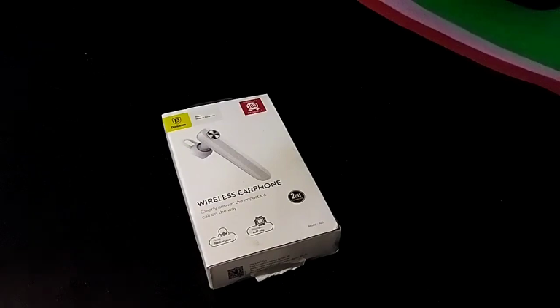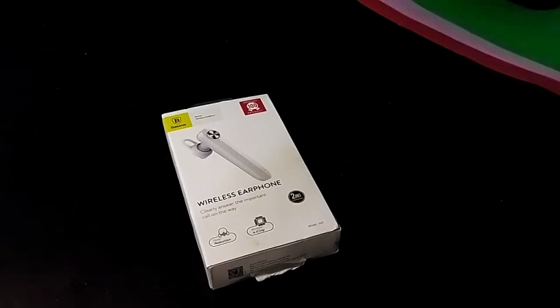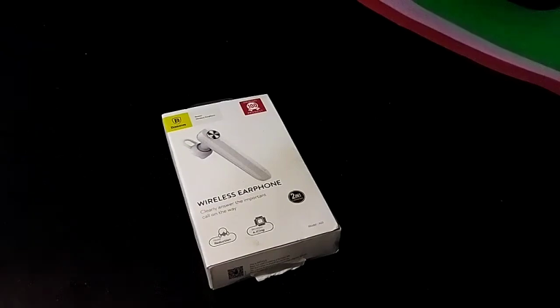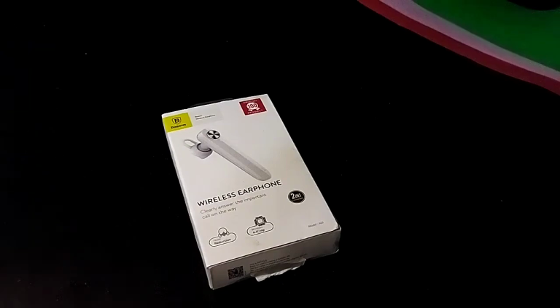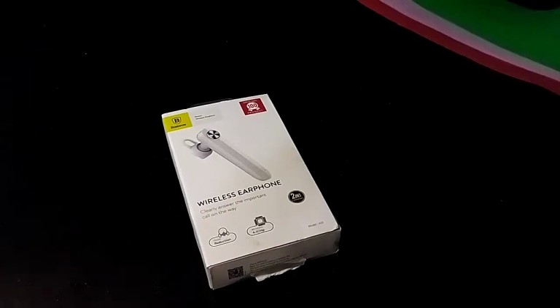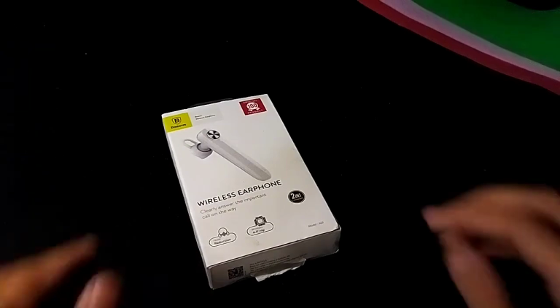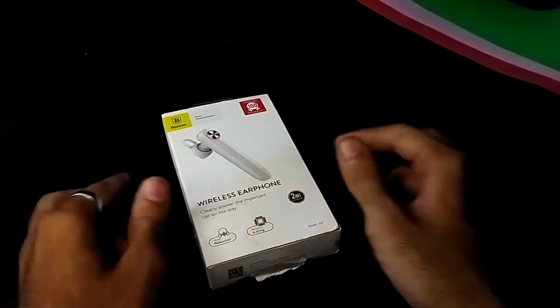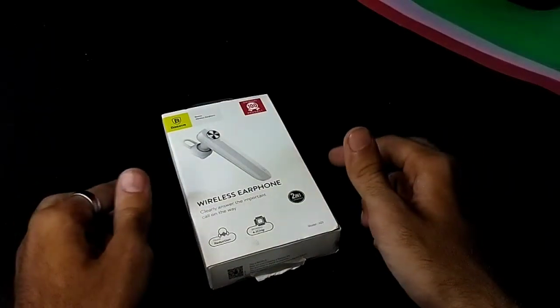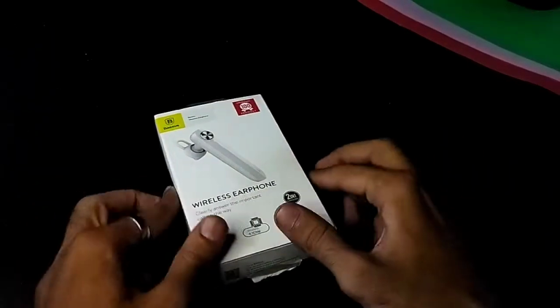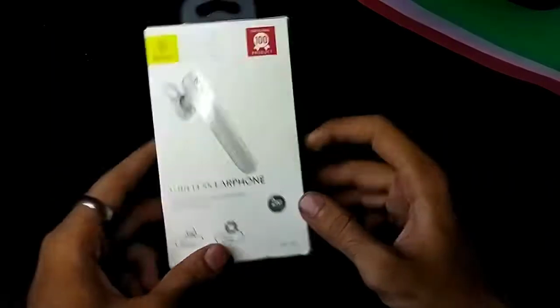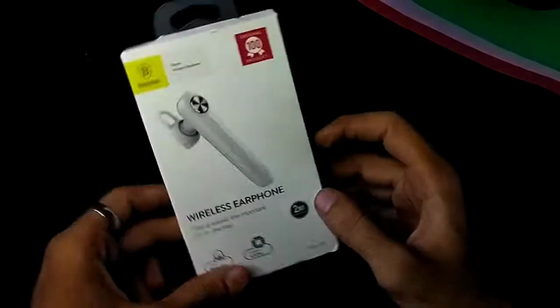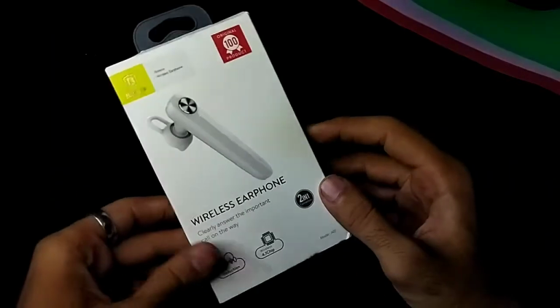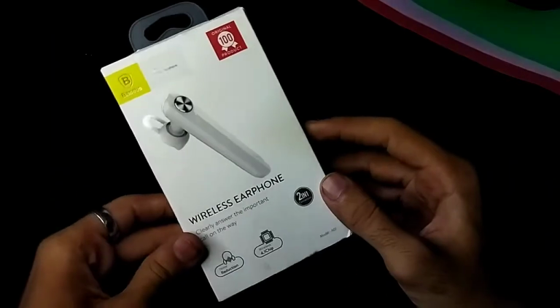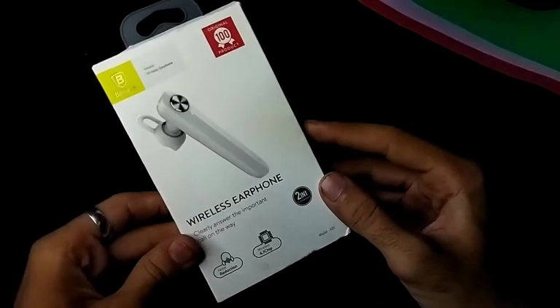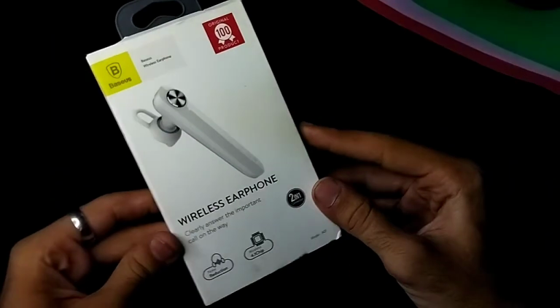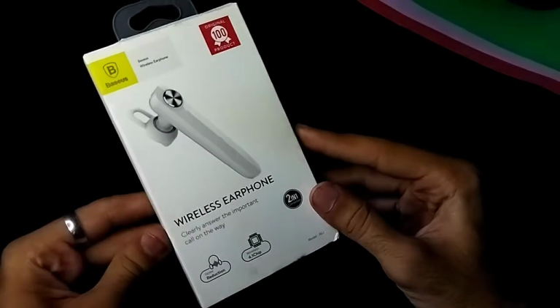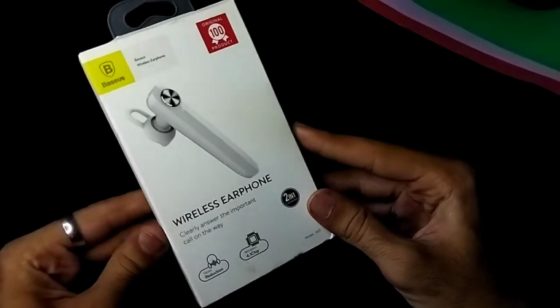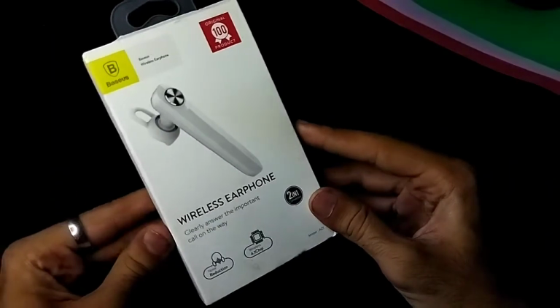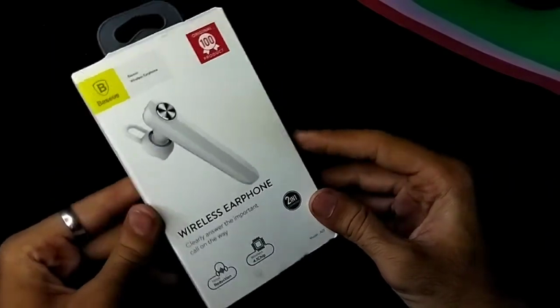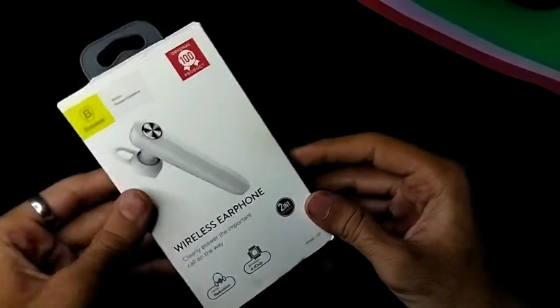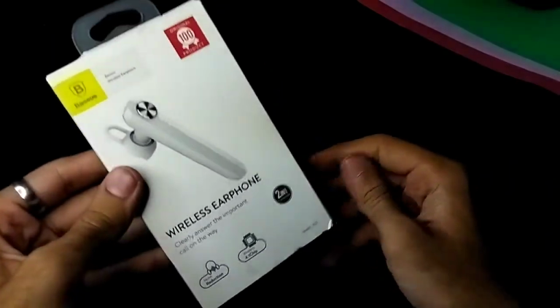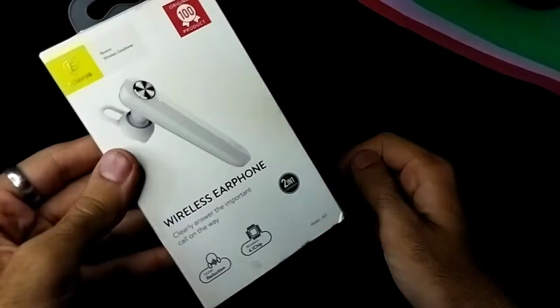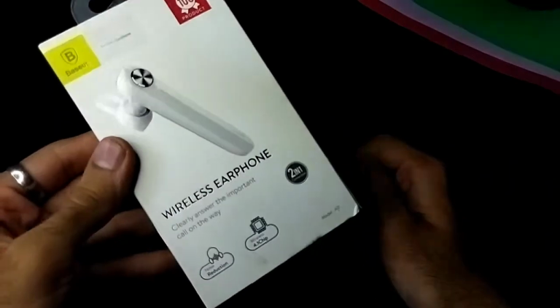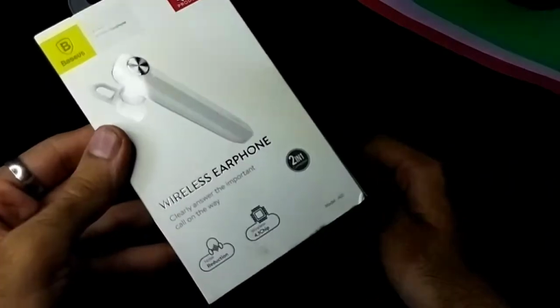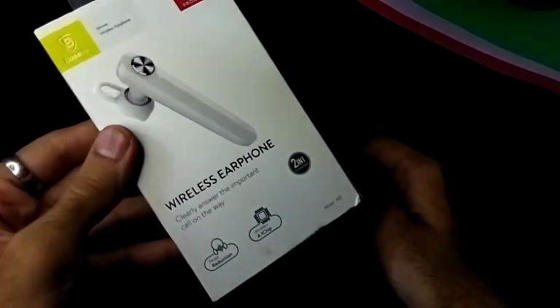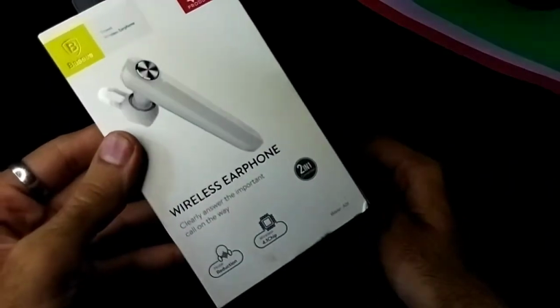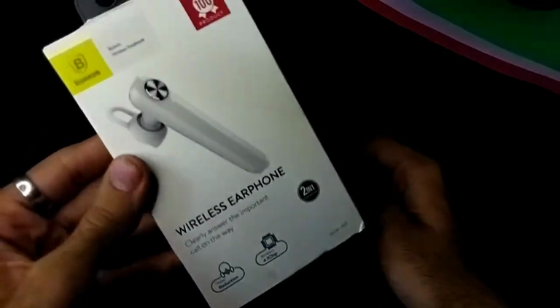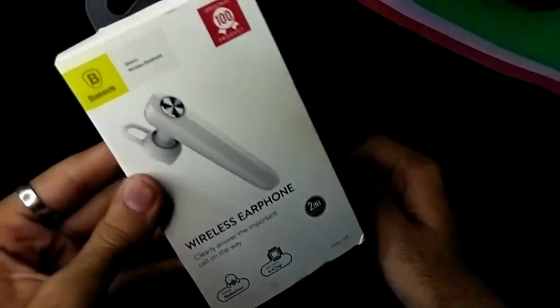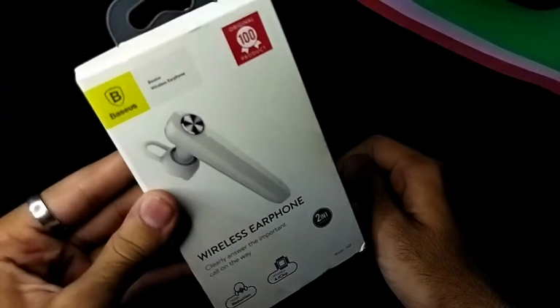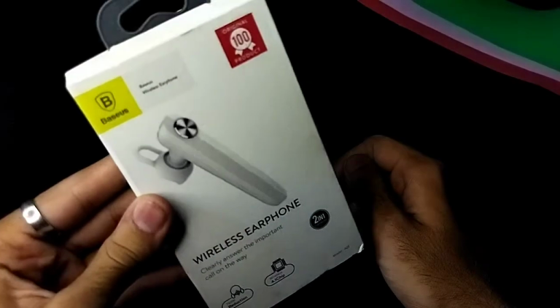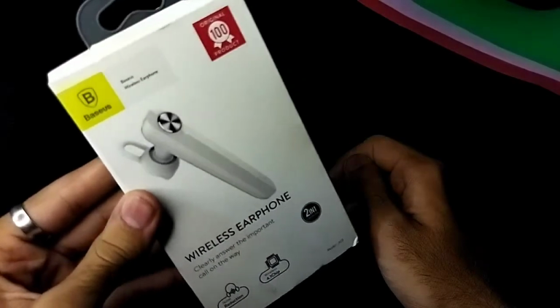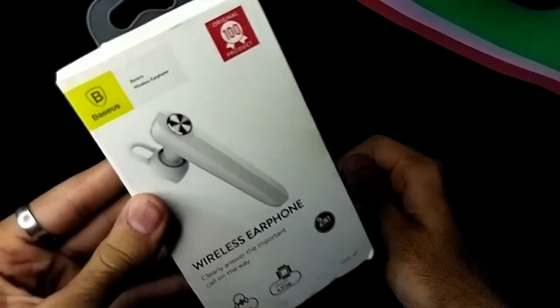Hello, Assalamualaikum. This is Mool Mansoor from Capital Group of Companies. And this is the Bezos wireless earphone. This is a single earpiece.